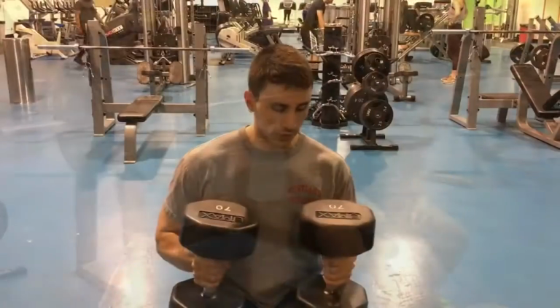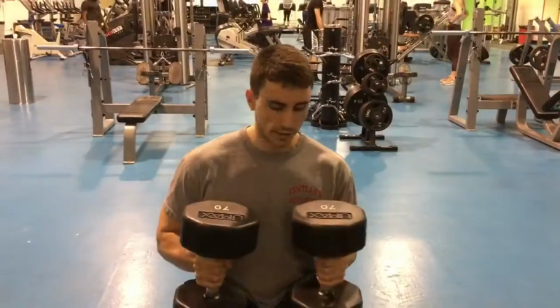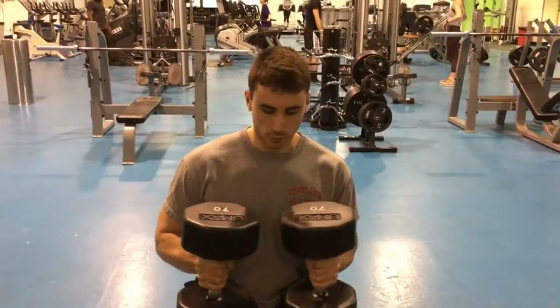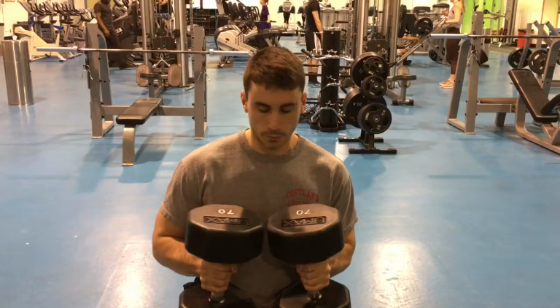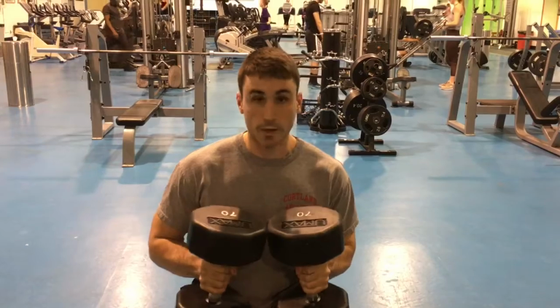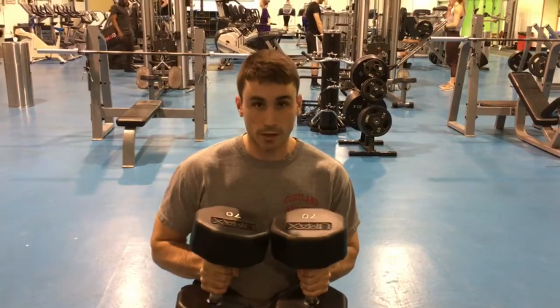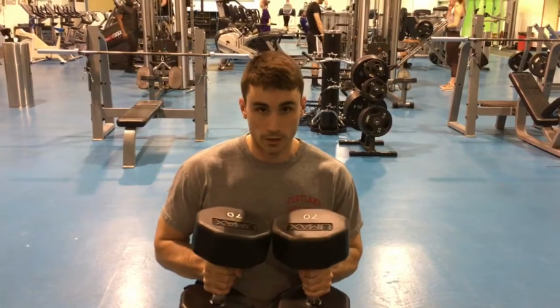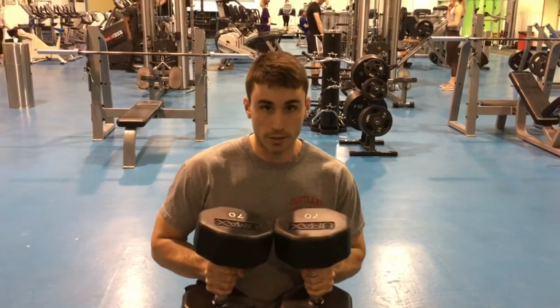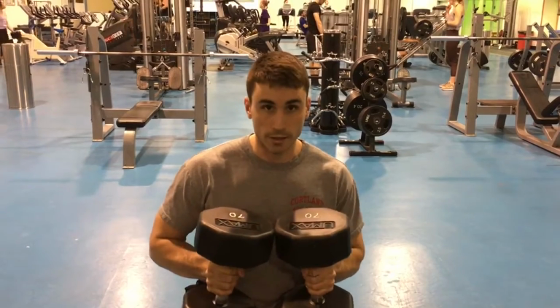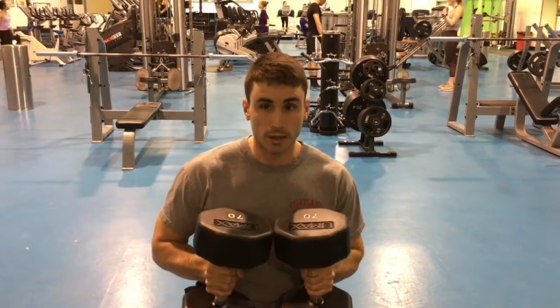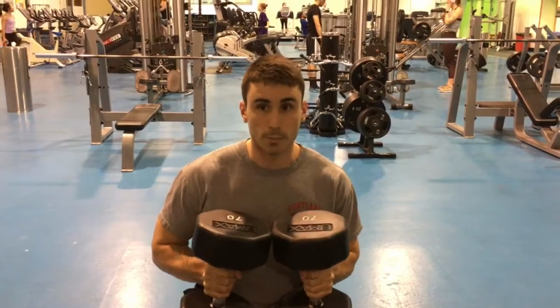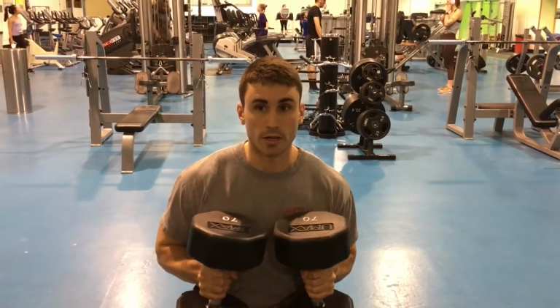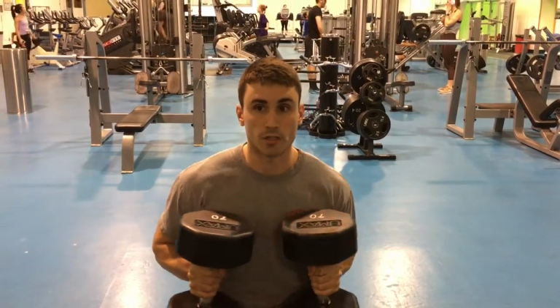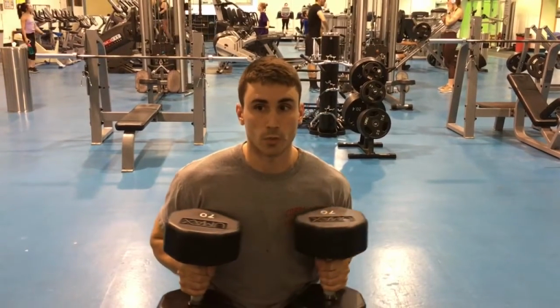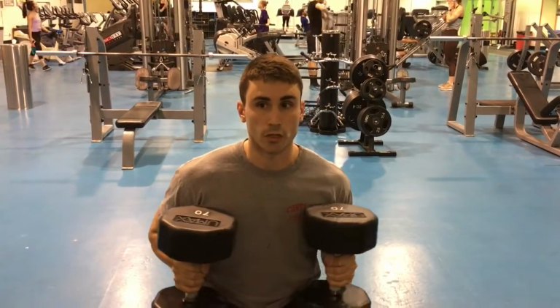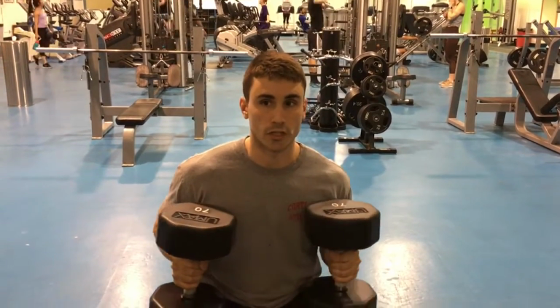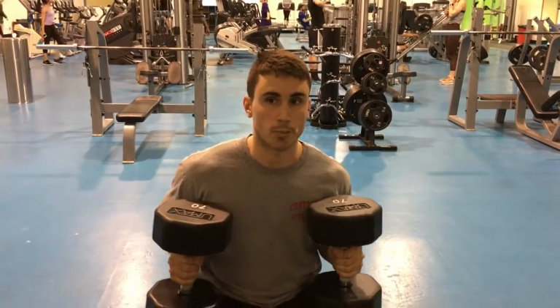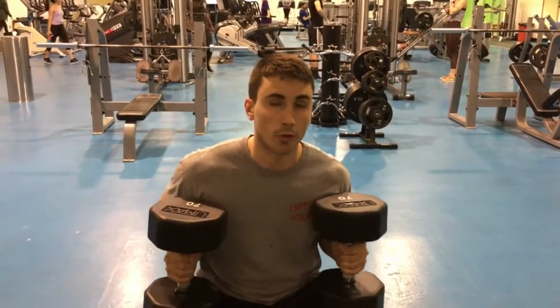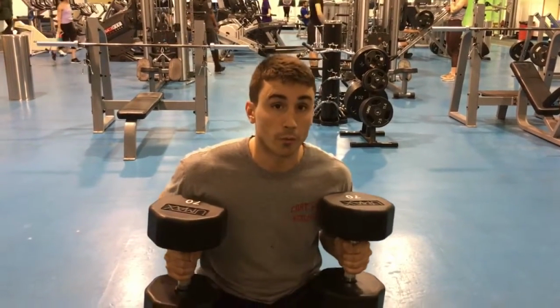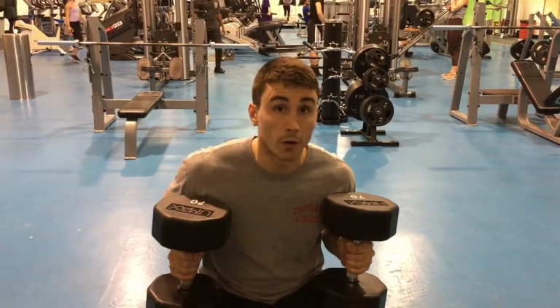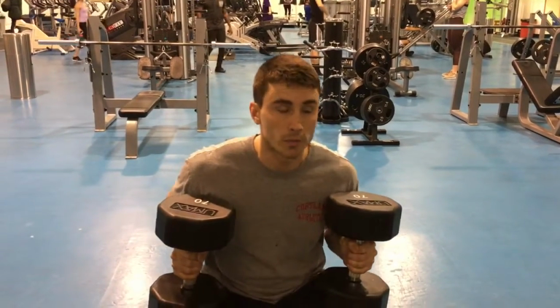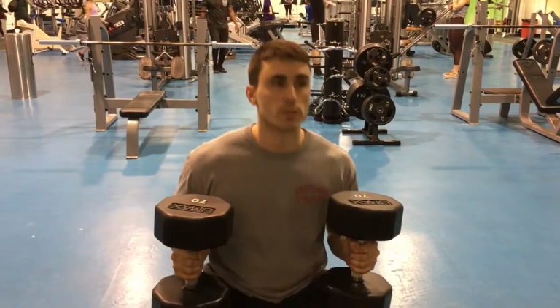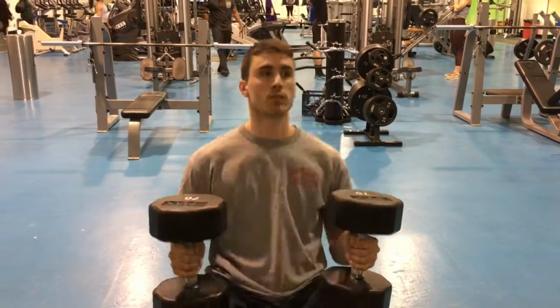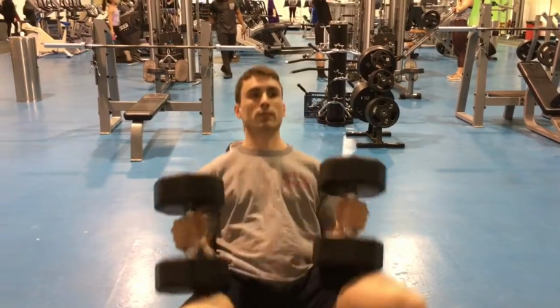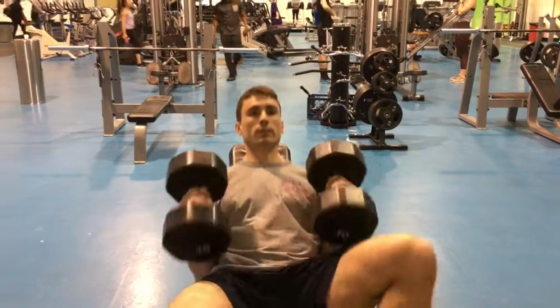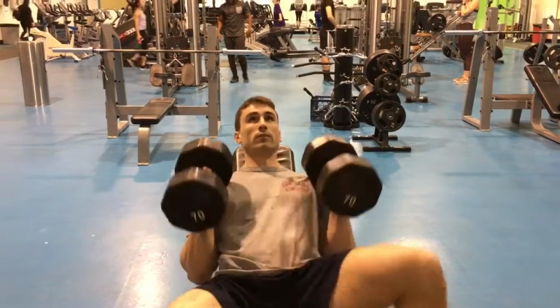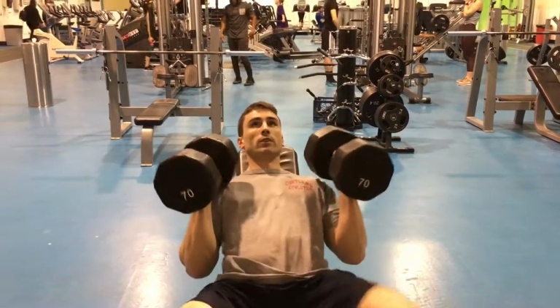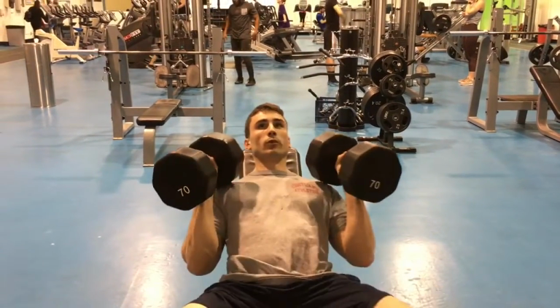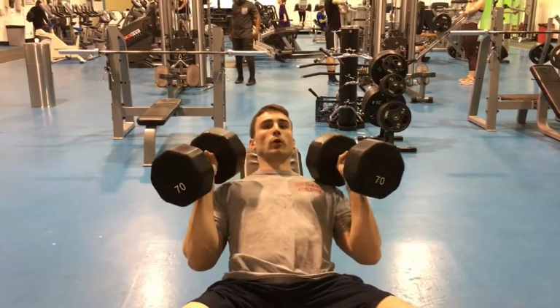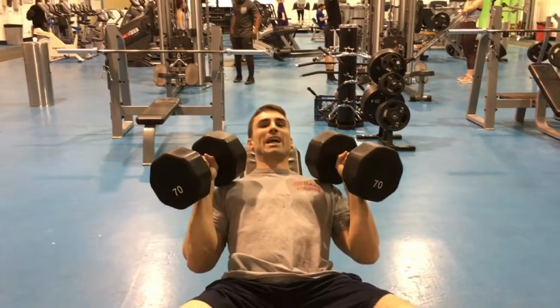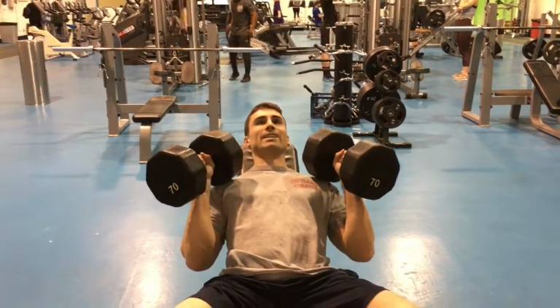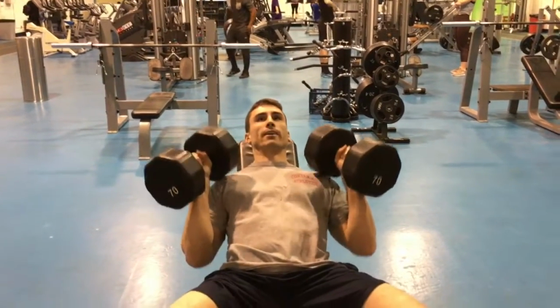We're going to pair an incline press with supported rows — 10 and 10.